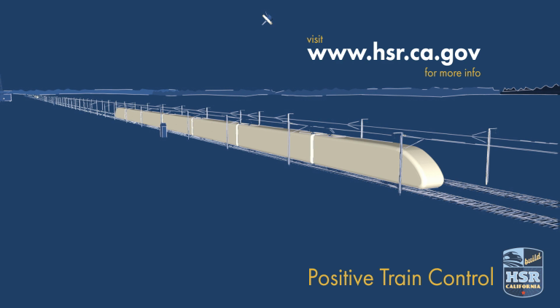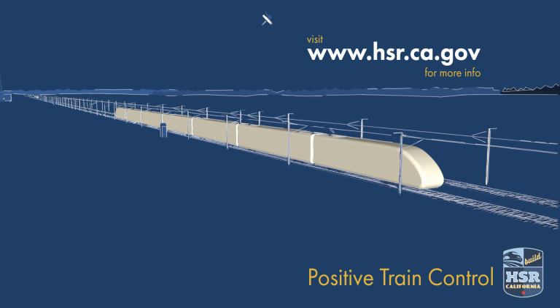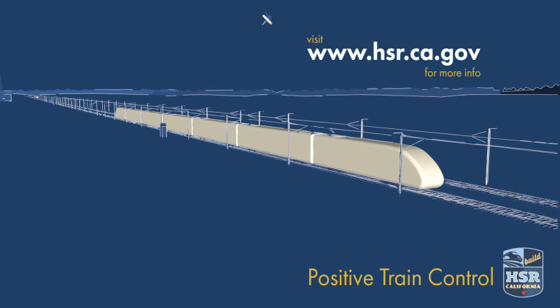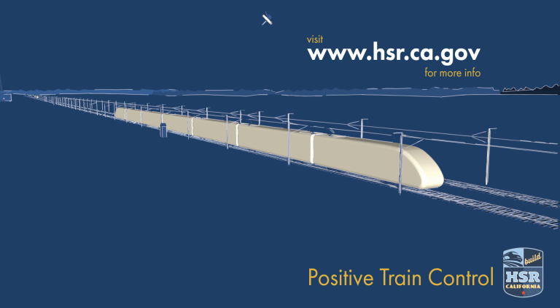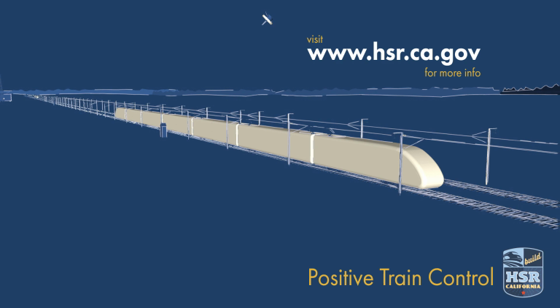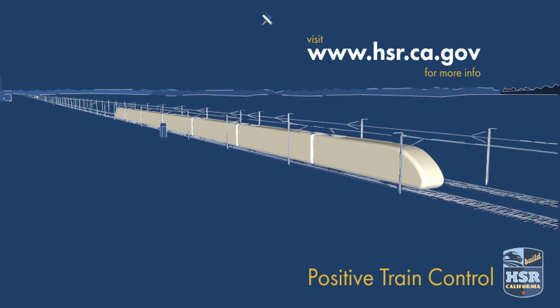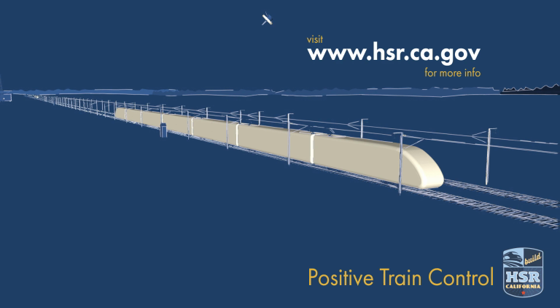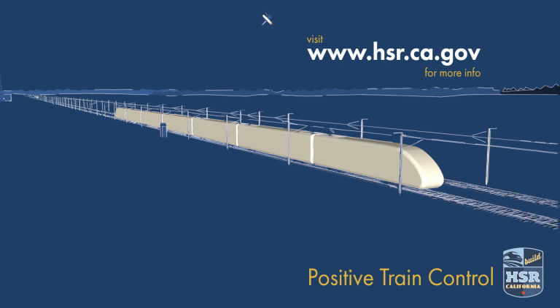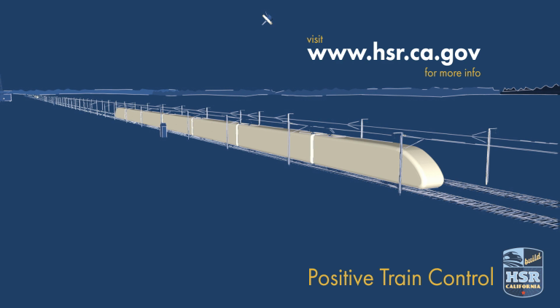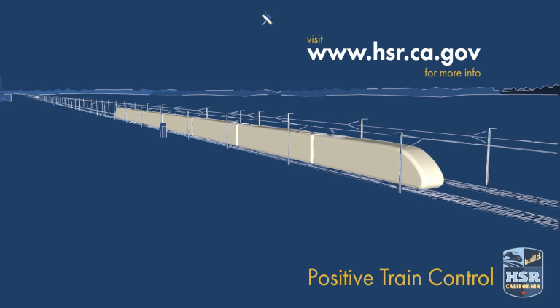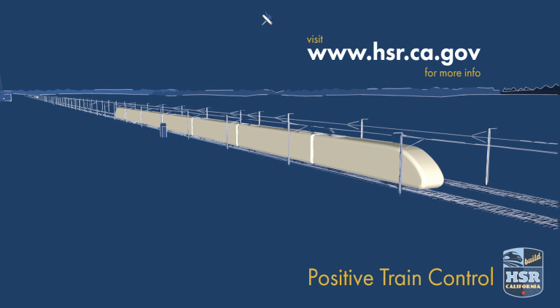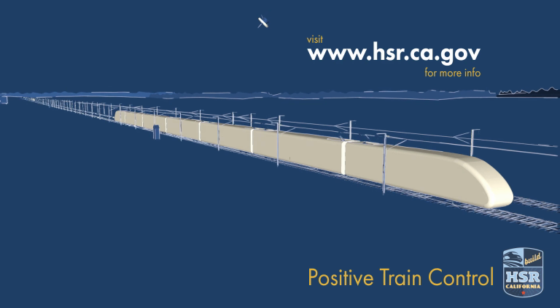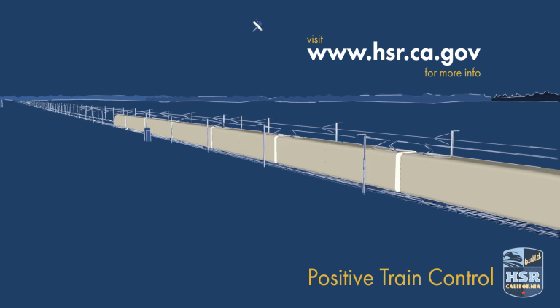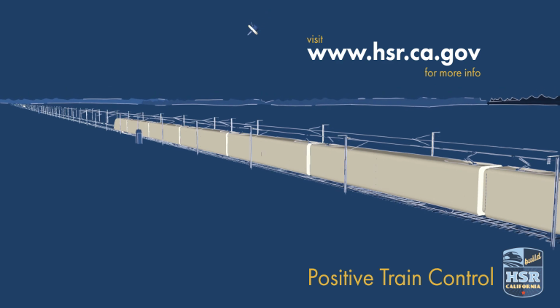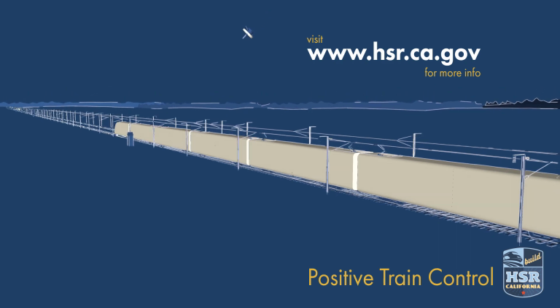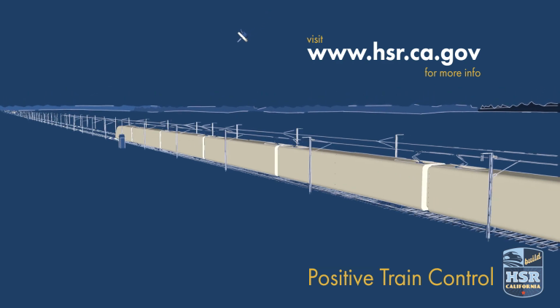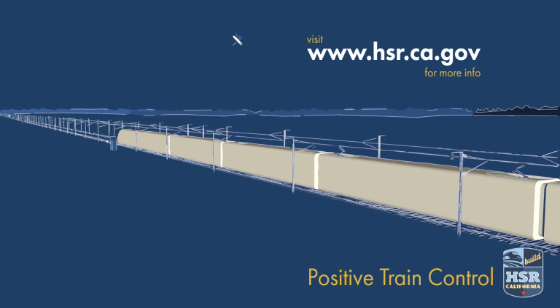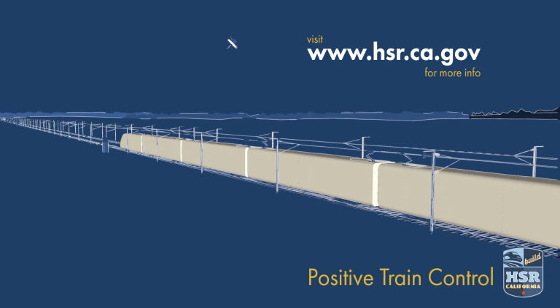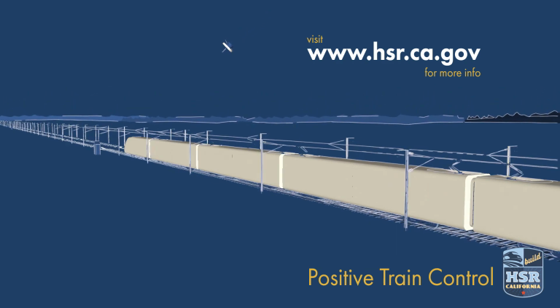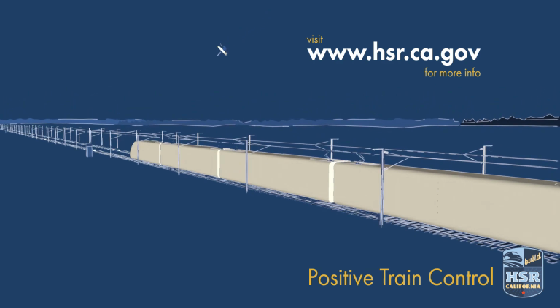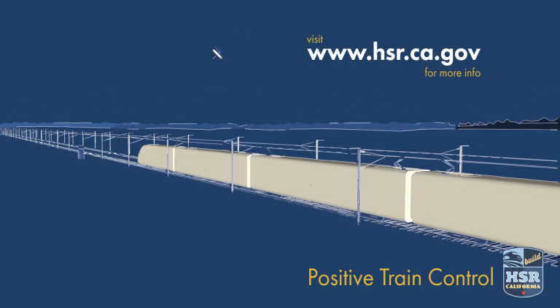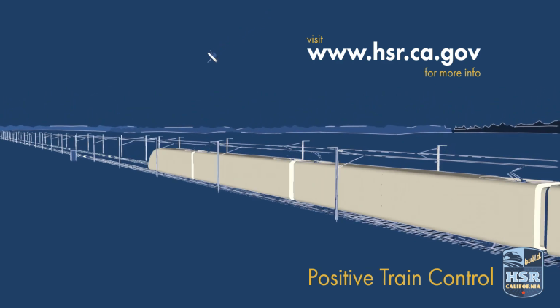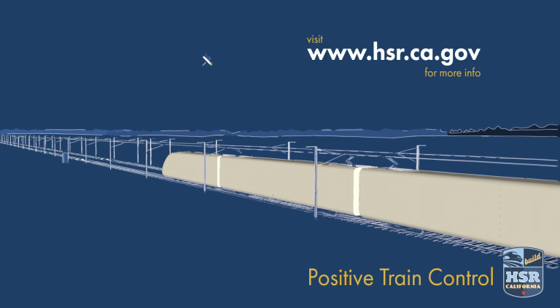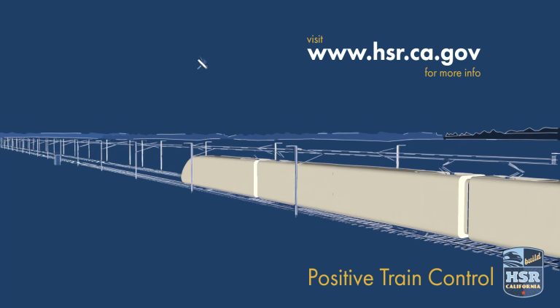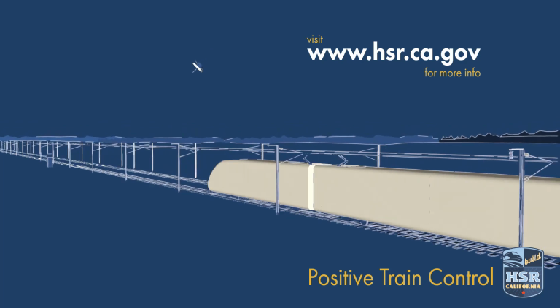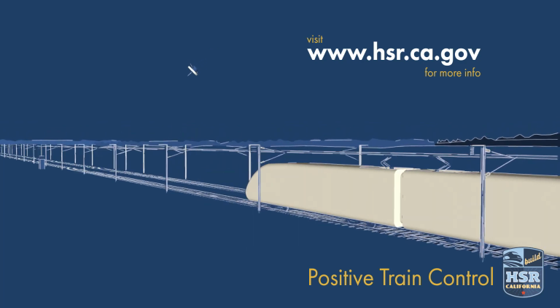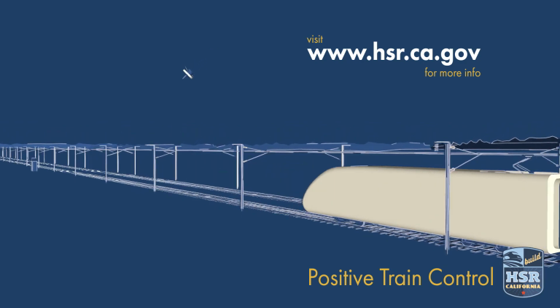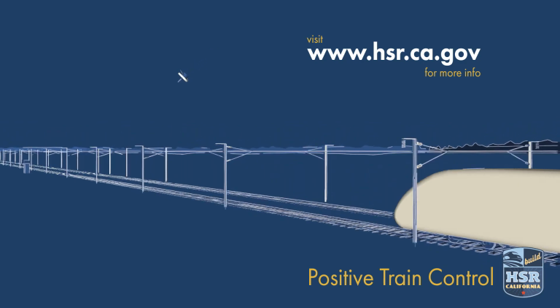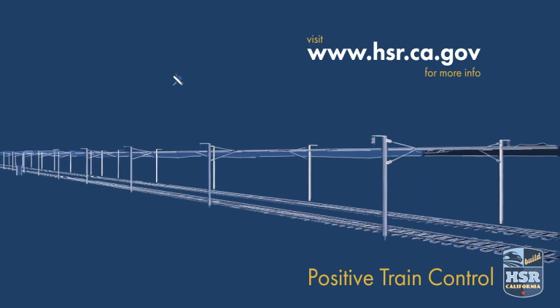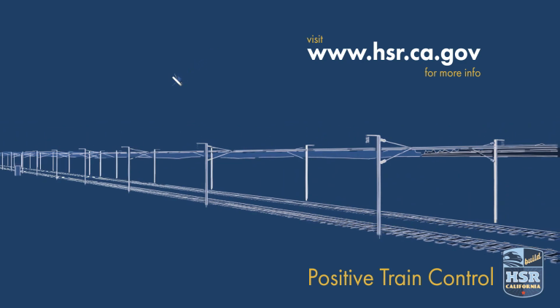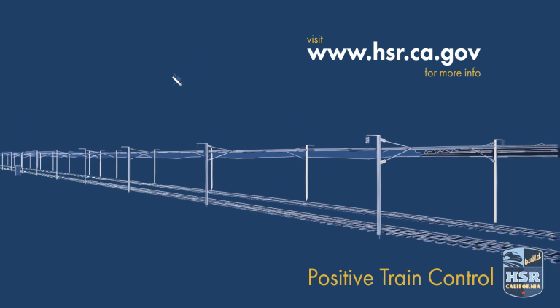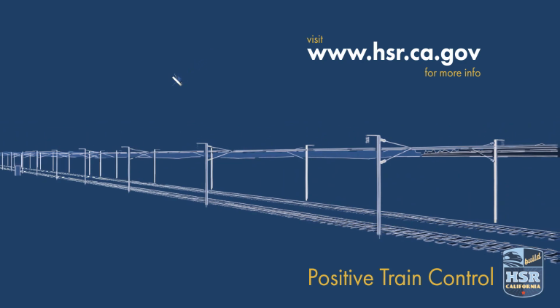Train safety is a top priority for the California High-Speed Rail, and we're working hard to ensure the best precautions are integrated for your protection.